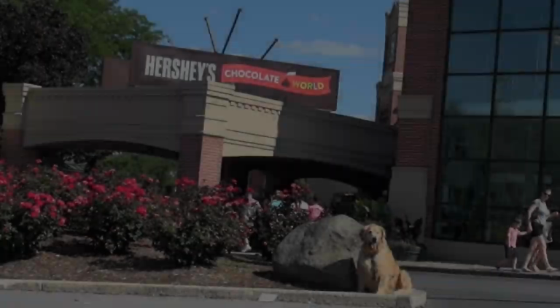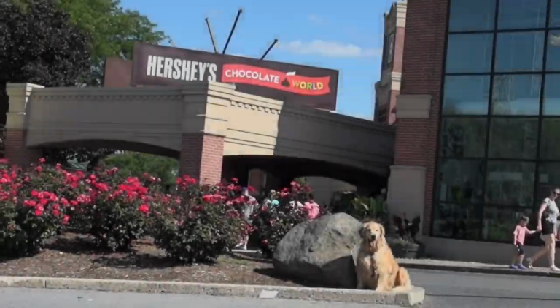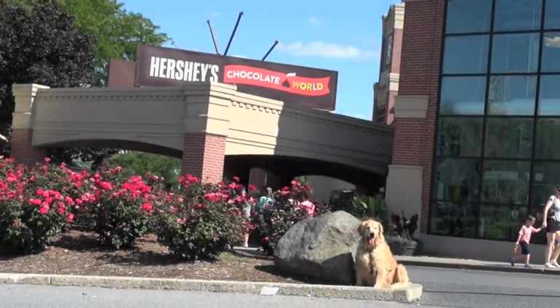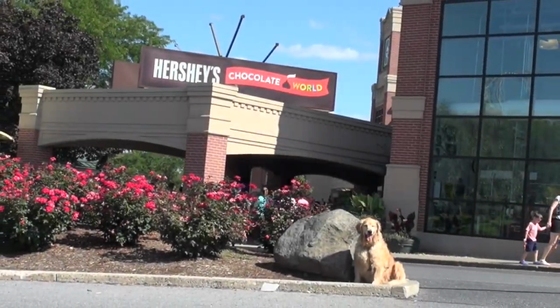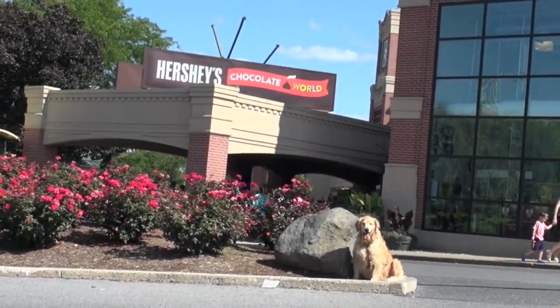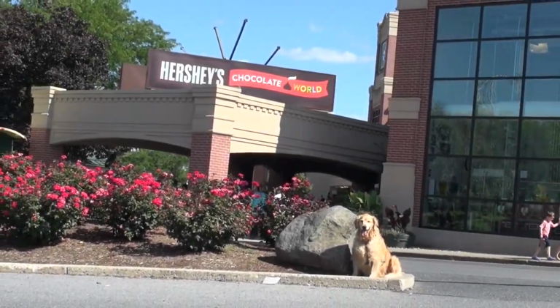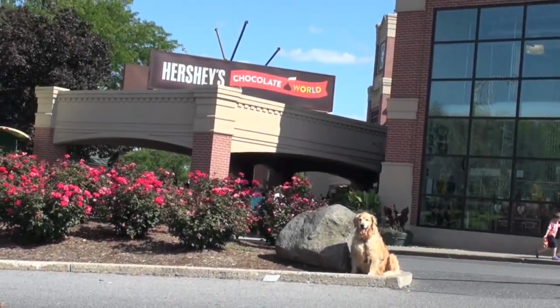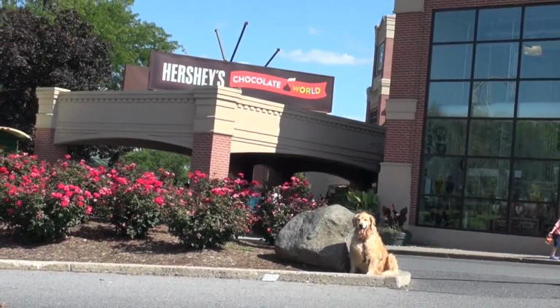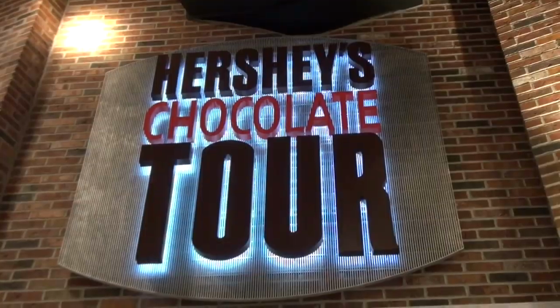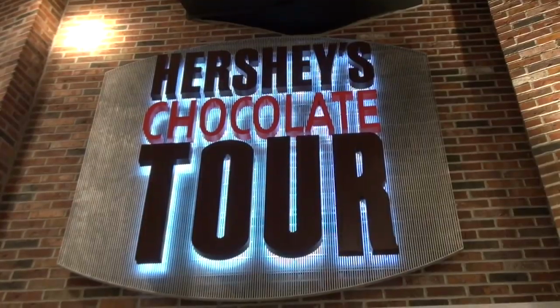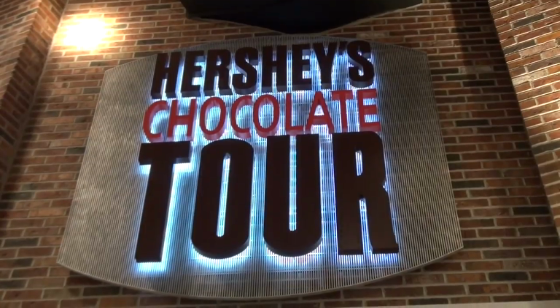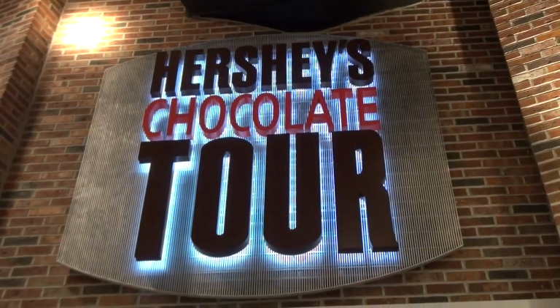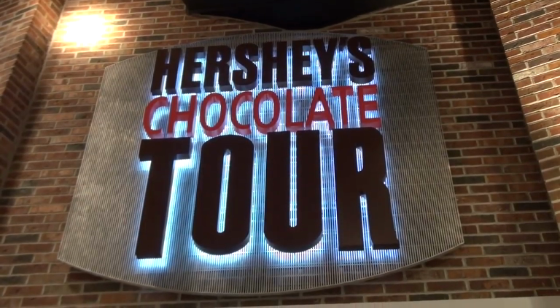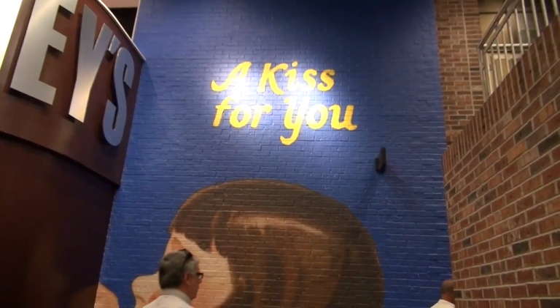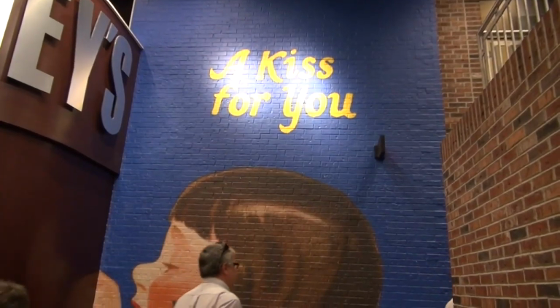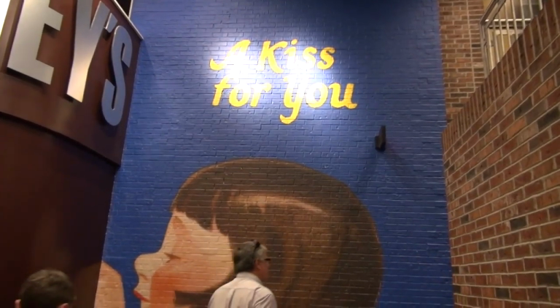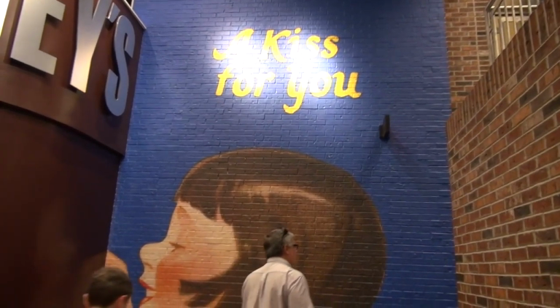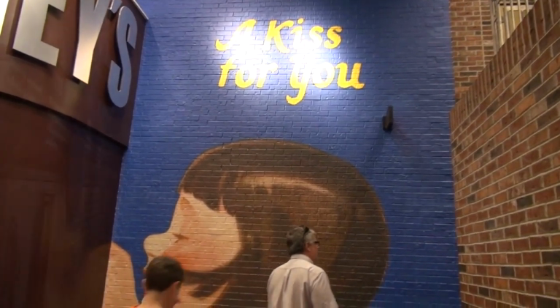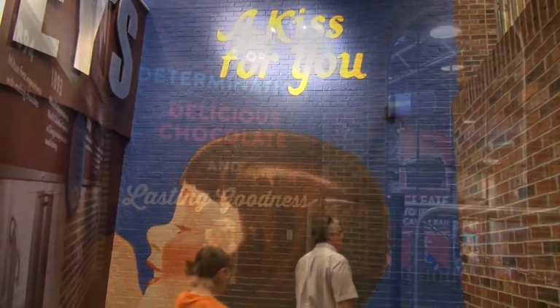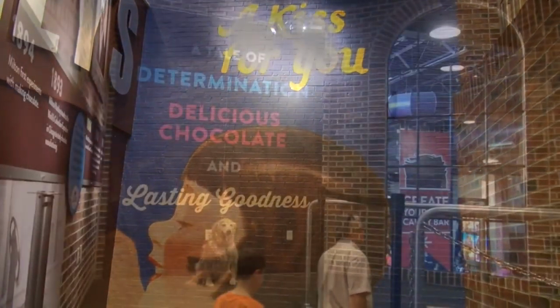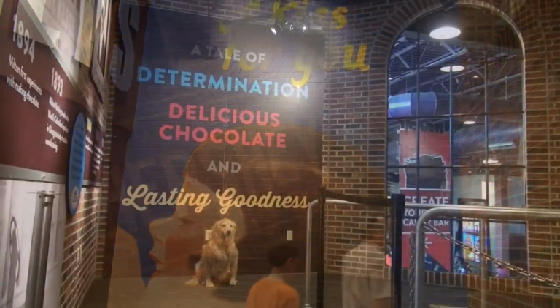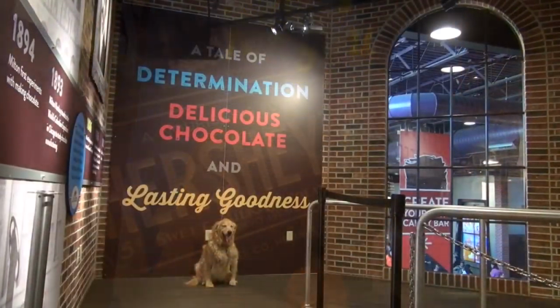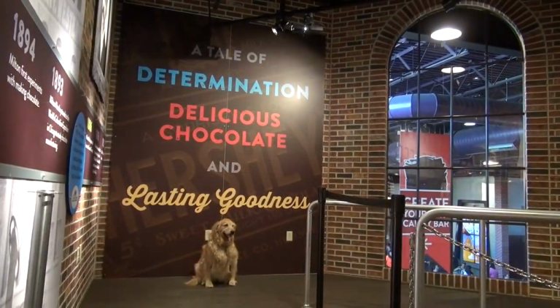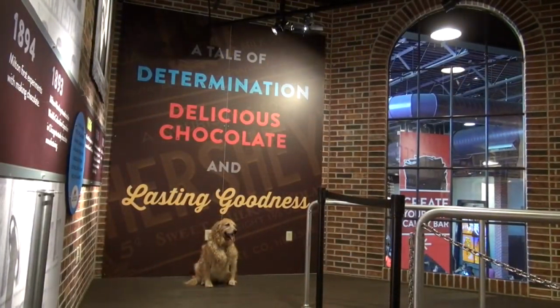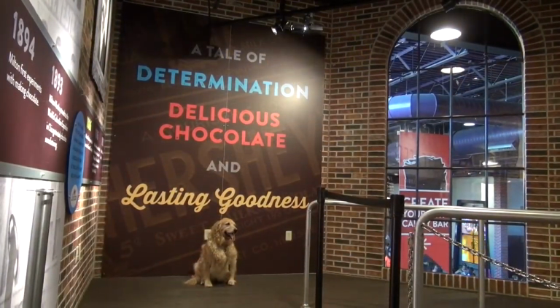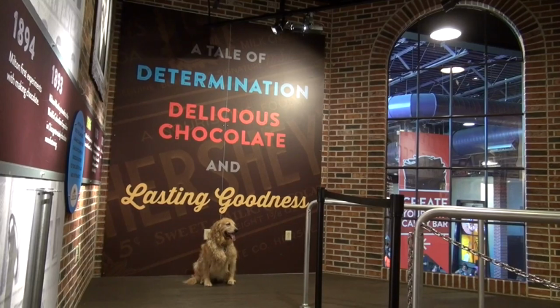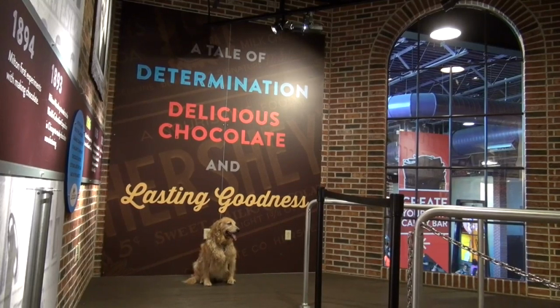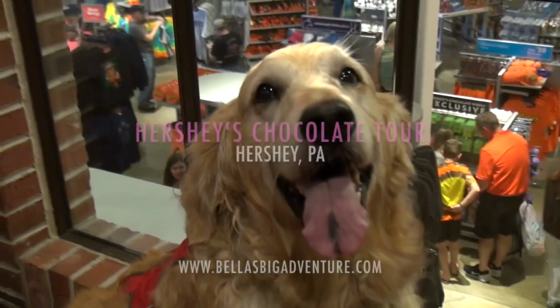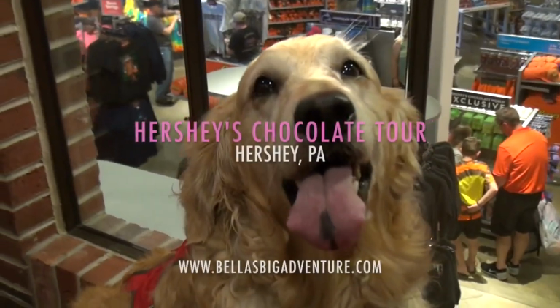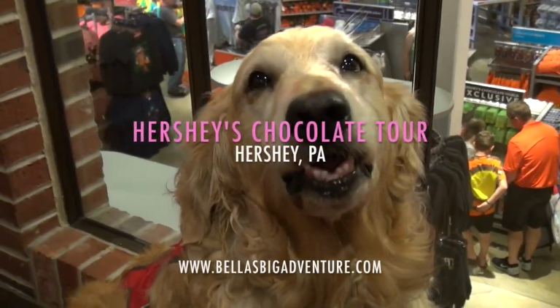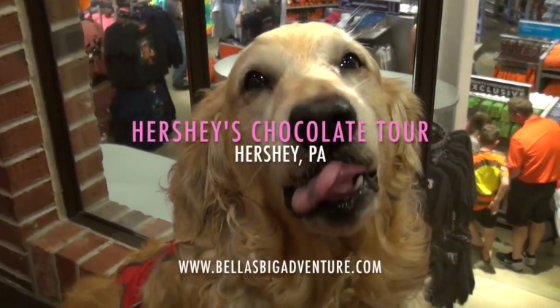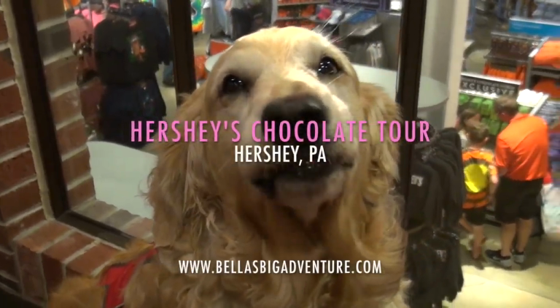Hi, it's Bella again. I'm here in Hershey, Pennsylvania at the Hershey Chocolate Factory. Hope you enjoy the tour!